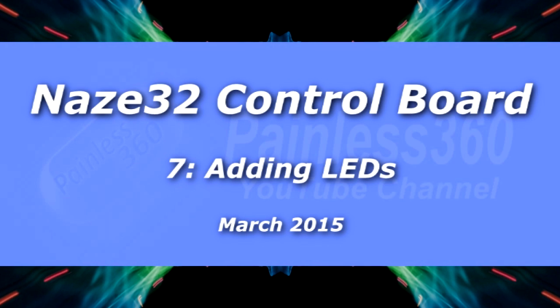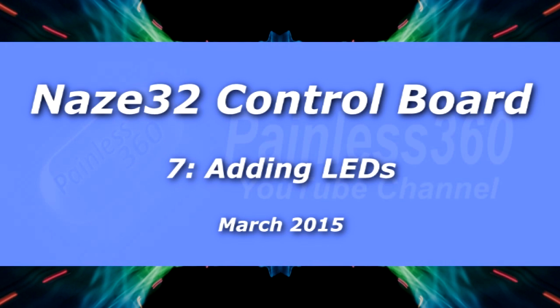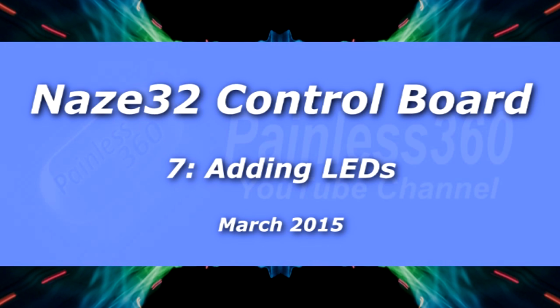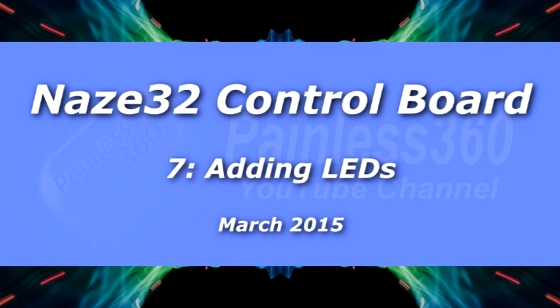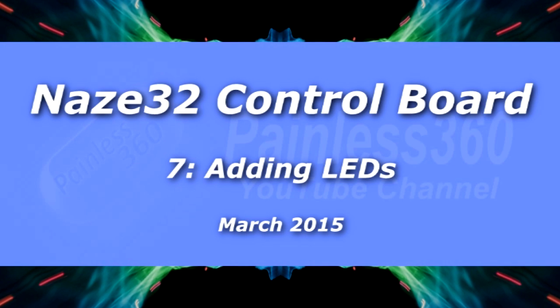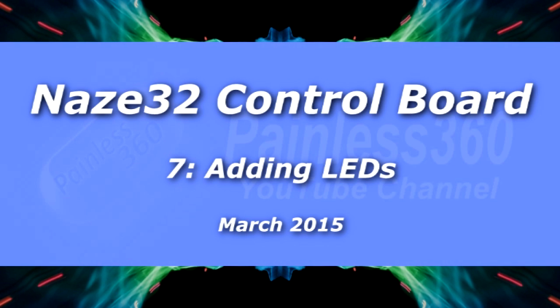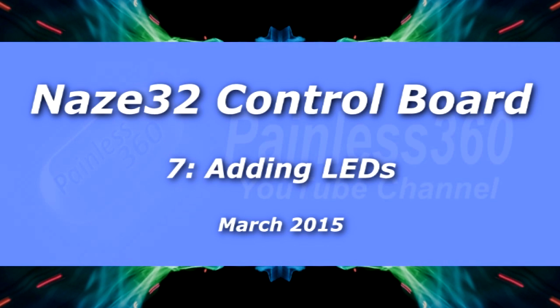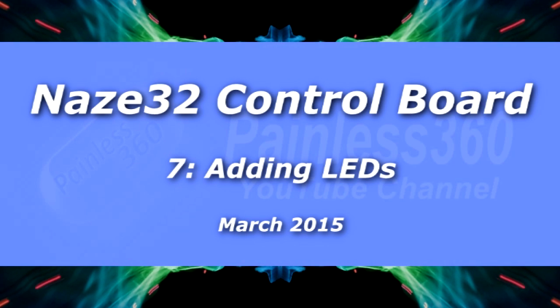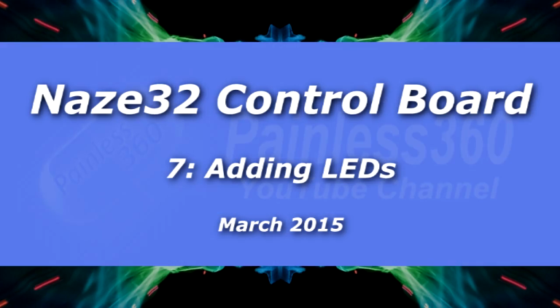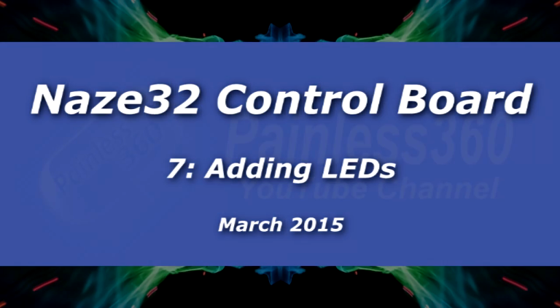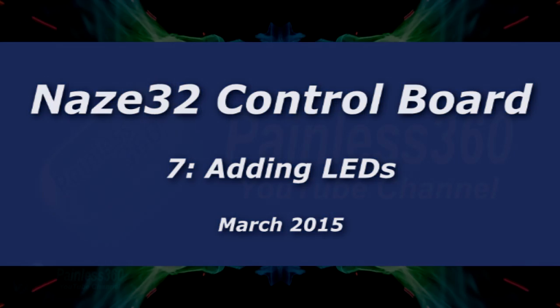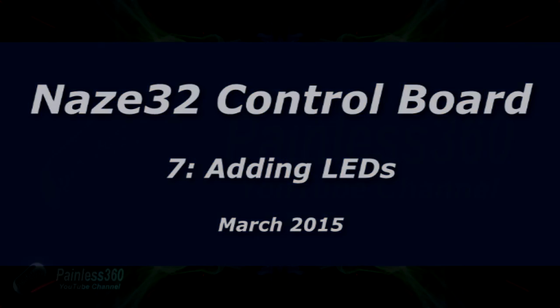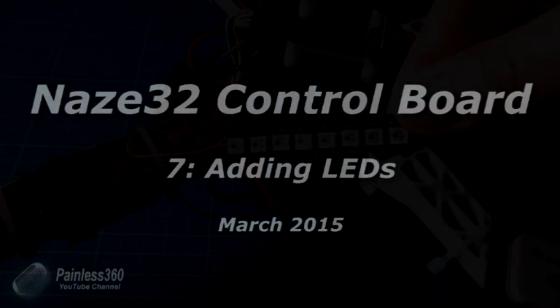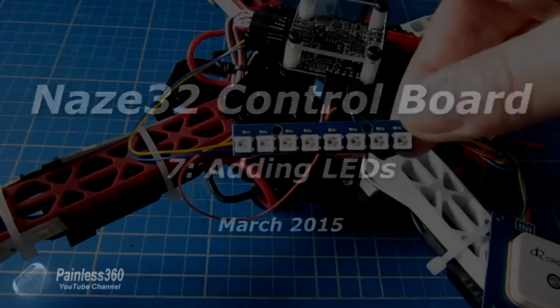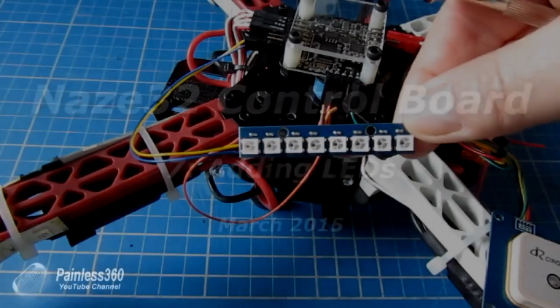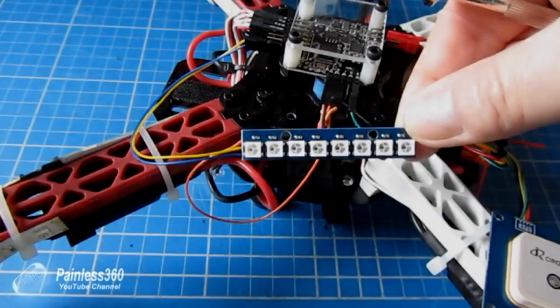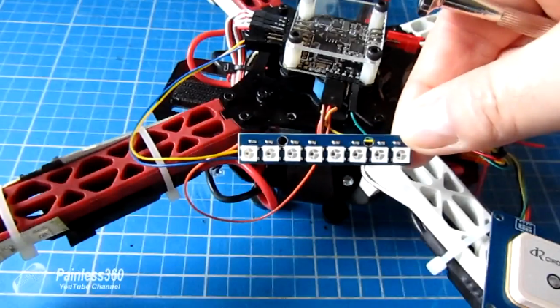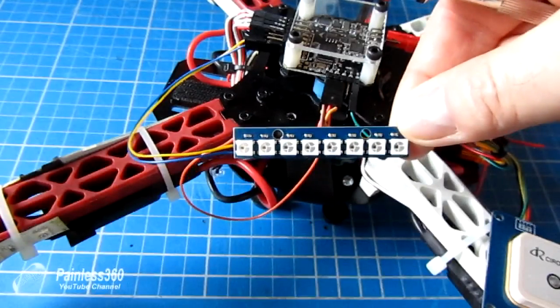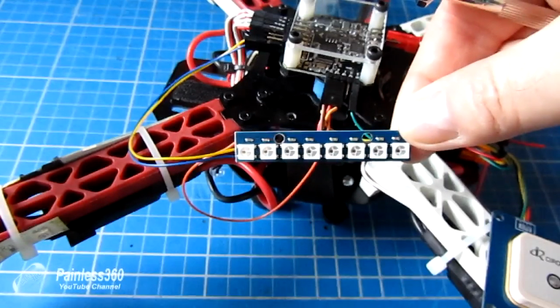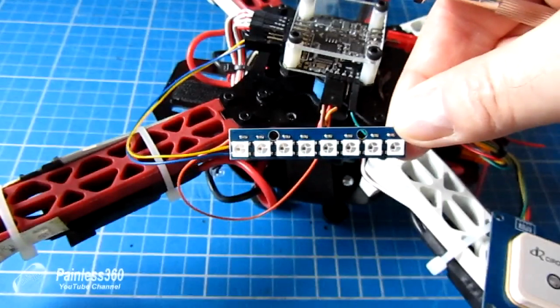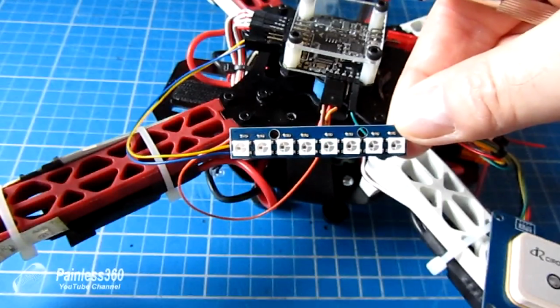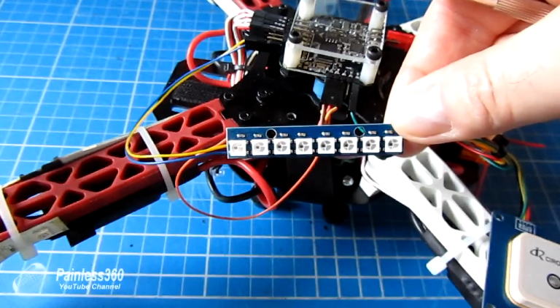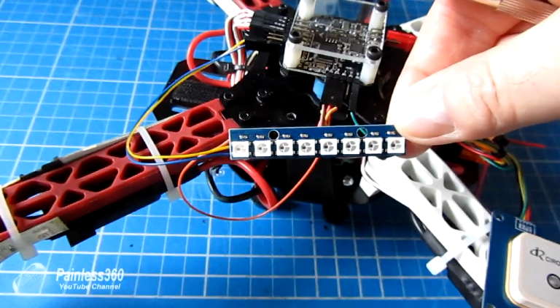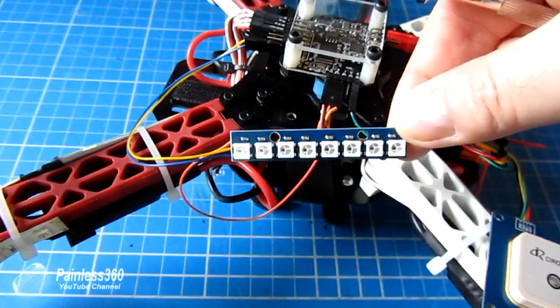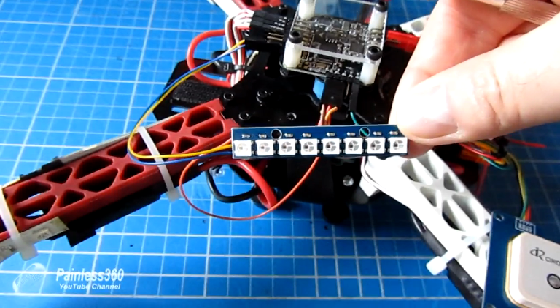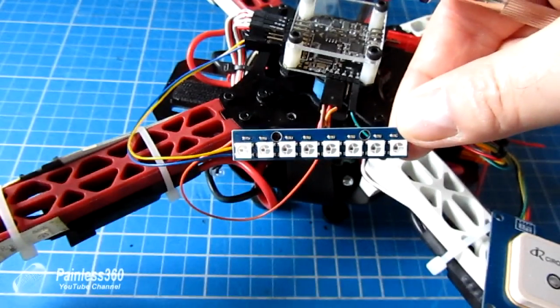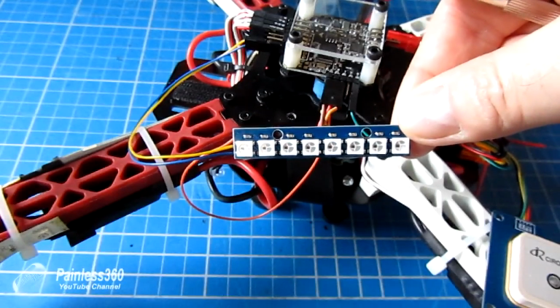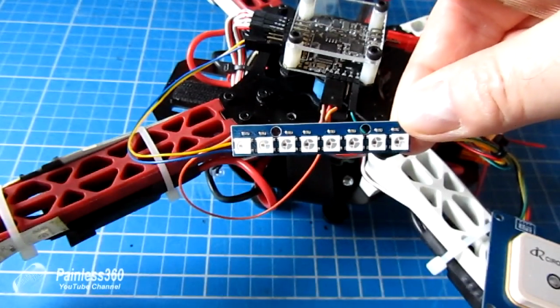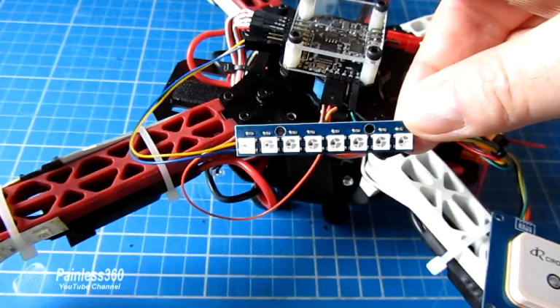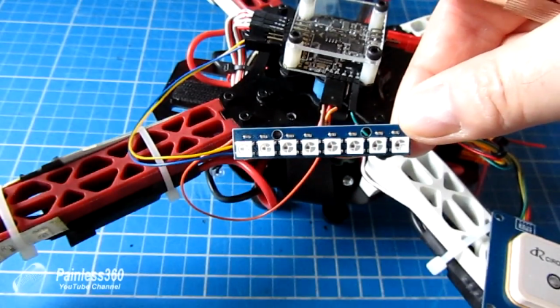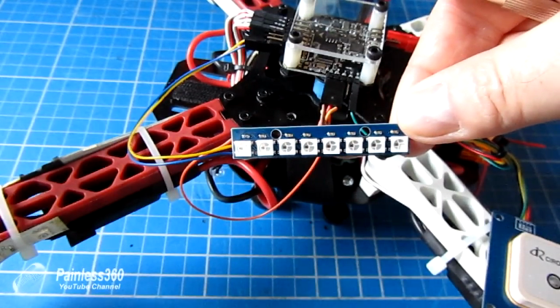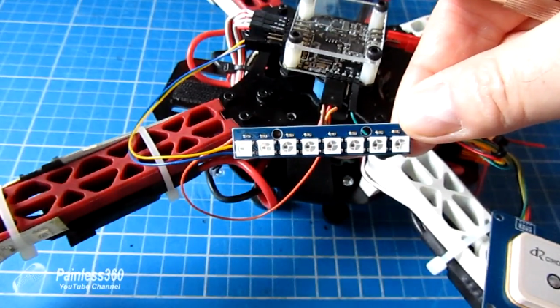Welcome to the 7th in the NAS-A32 series. In this video we're going to be setting up some addressable LEDs to the board.